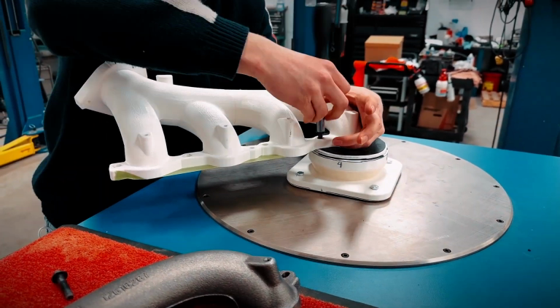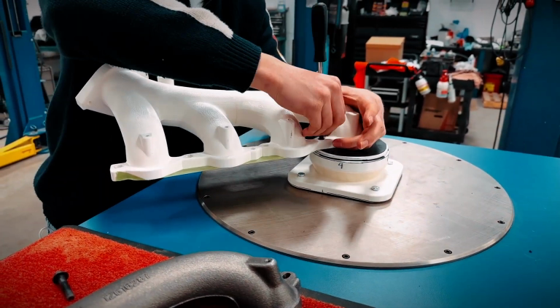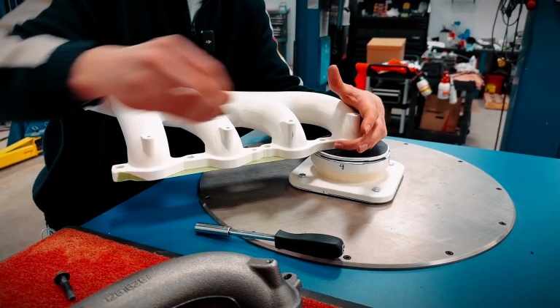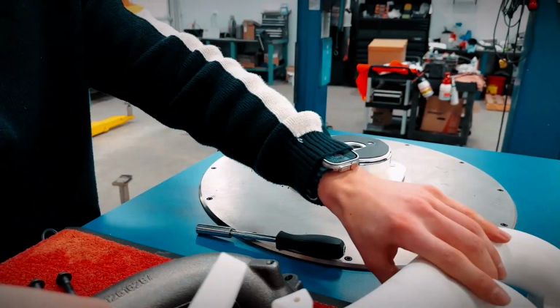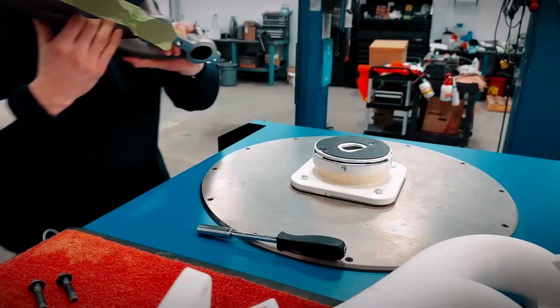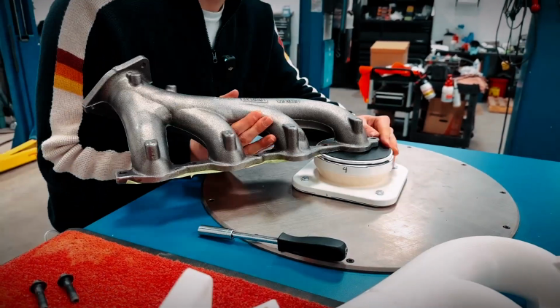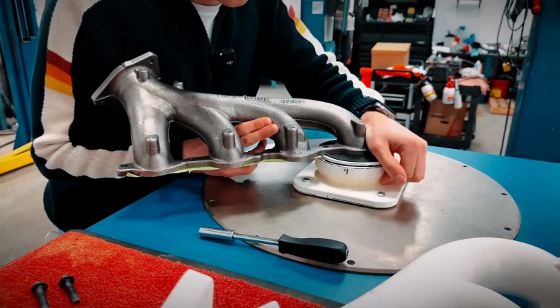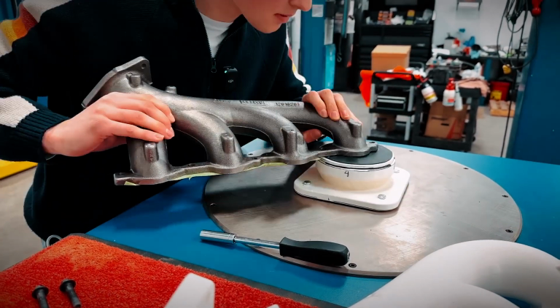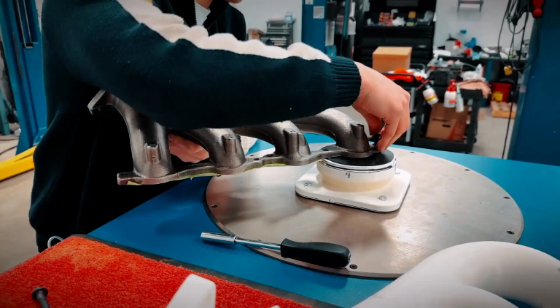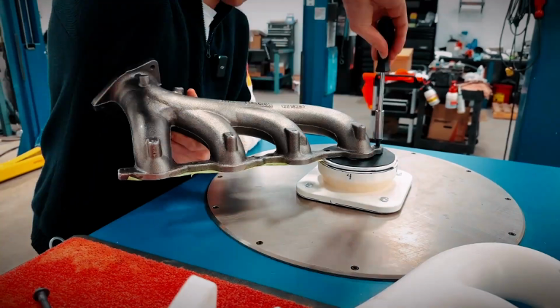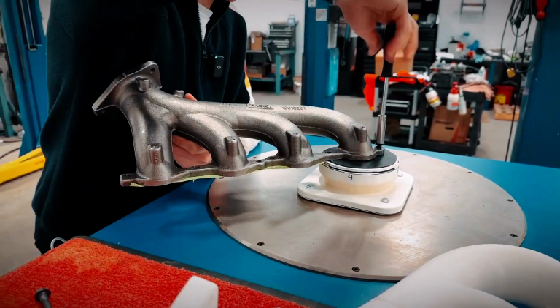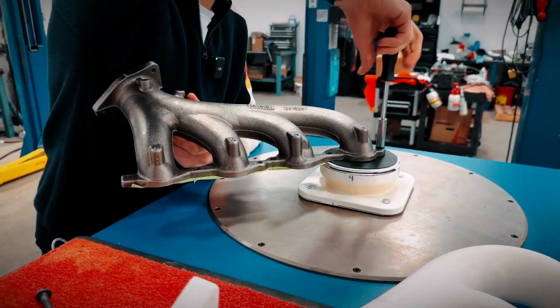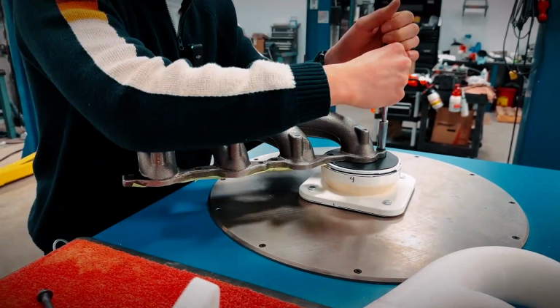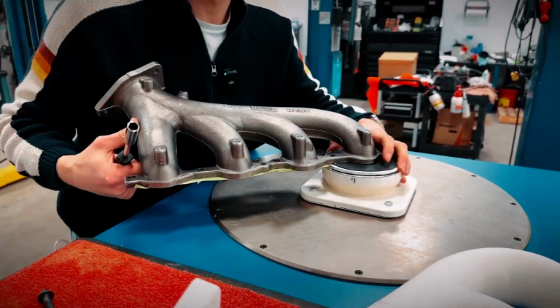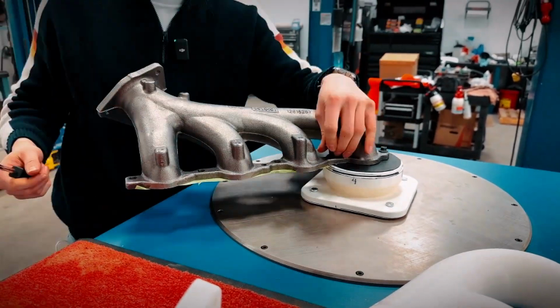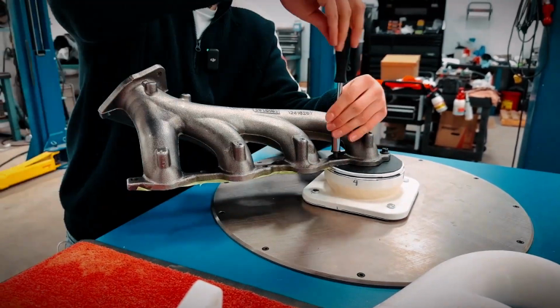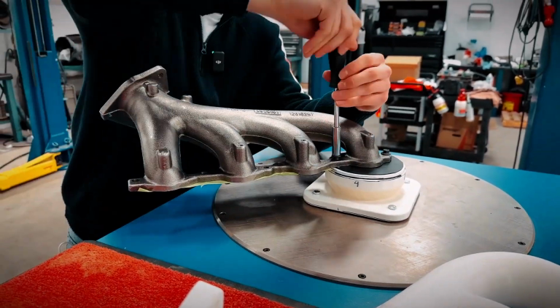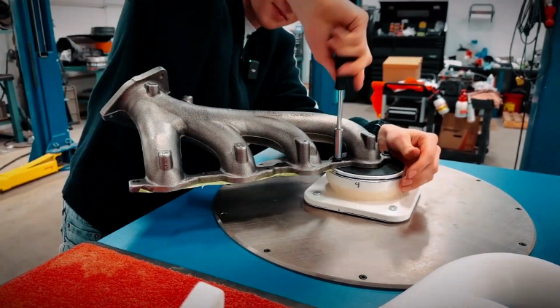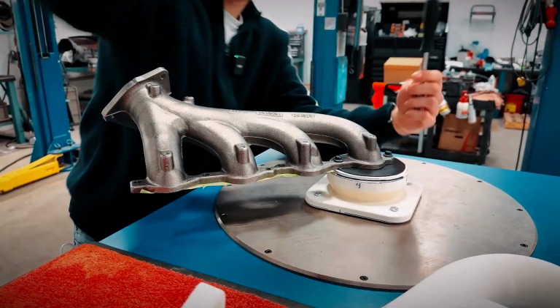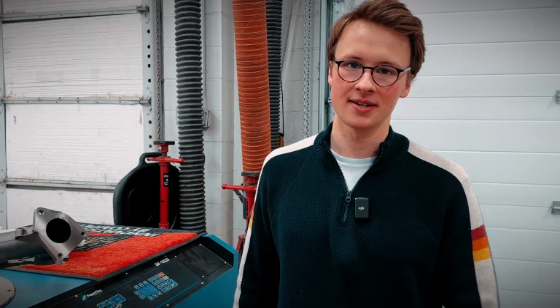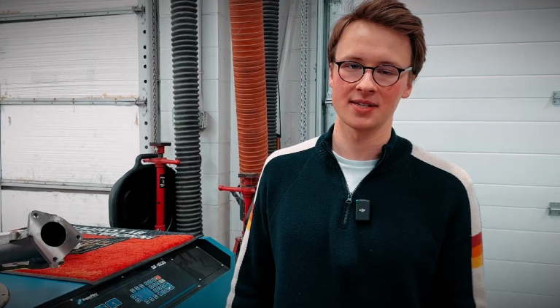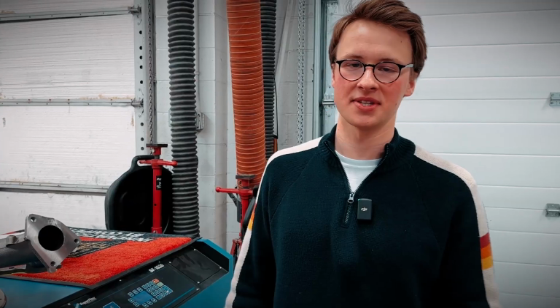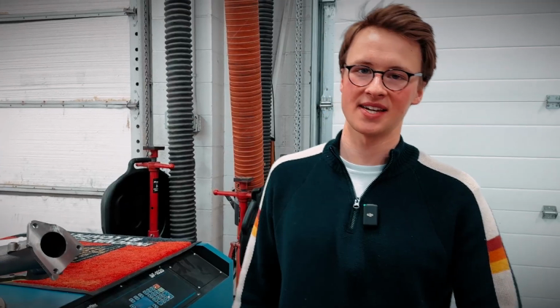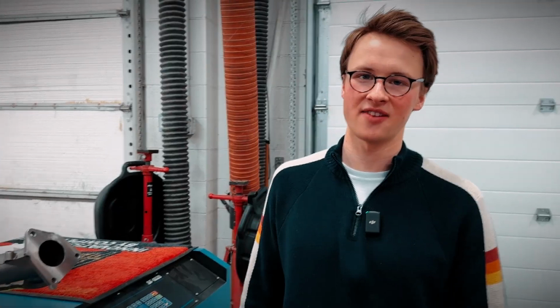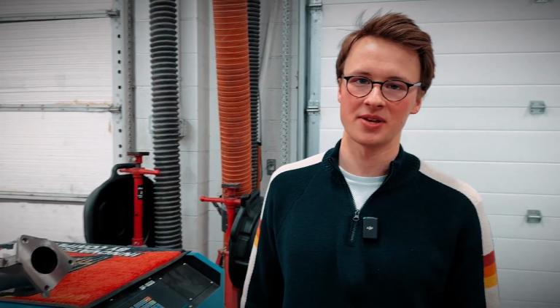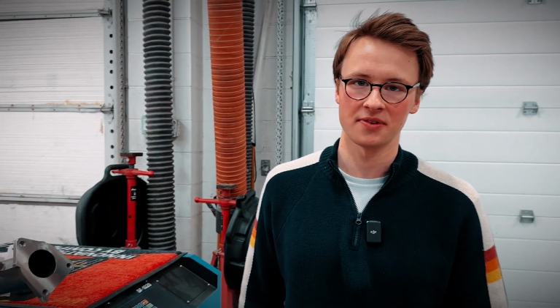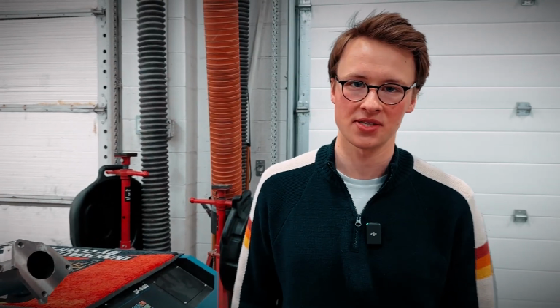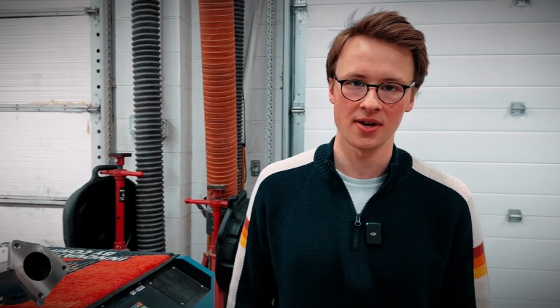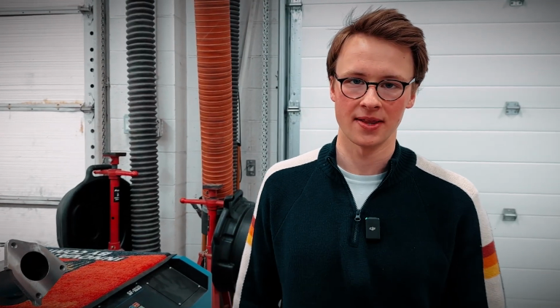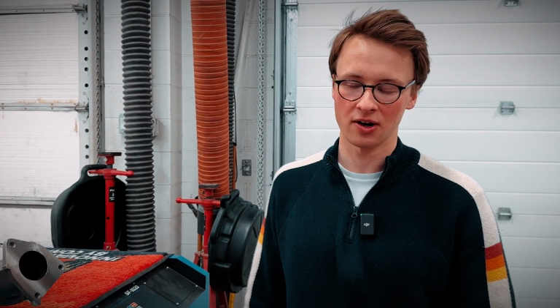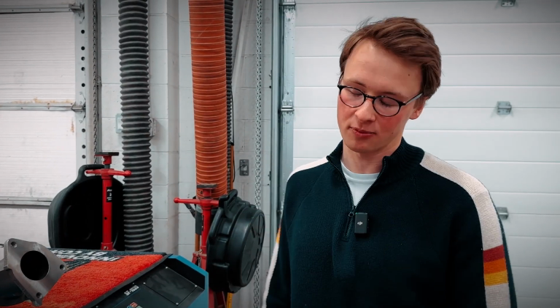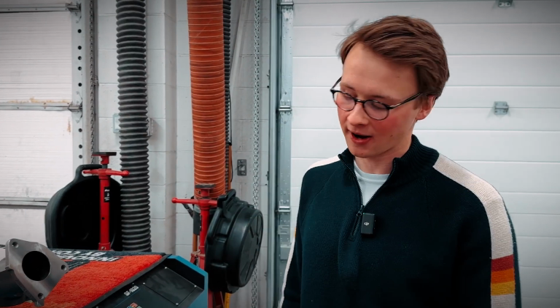Now we've got our OEM manifold hooked up. We're going to run the exact same study, see what the CFM is for this one, and then go from there.